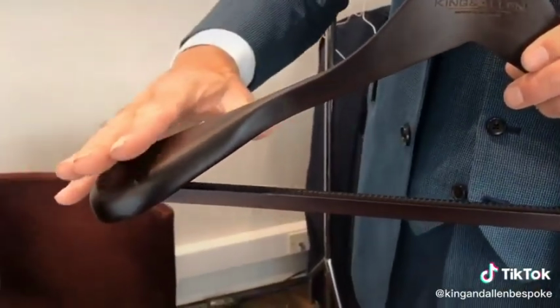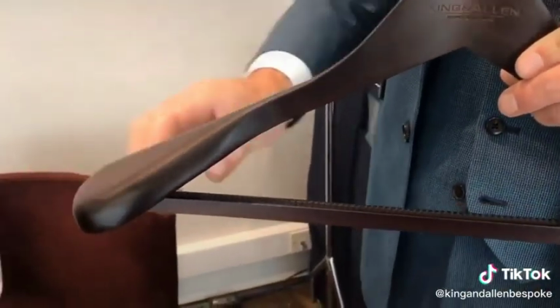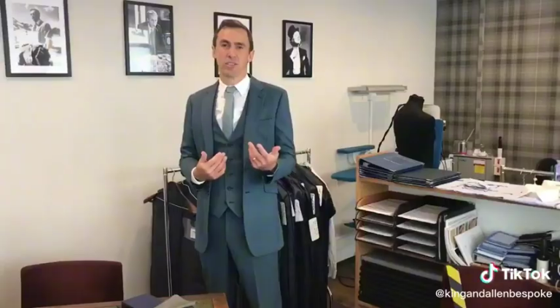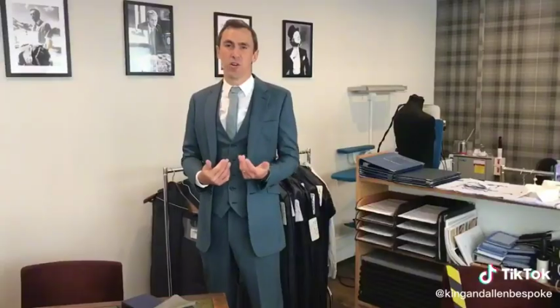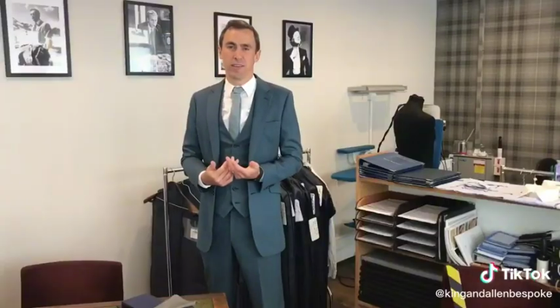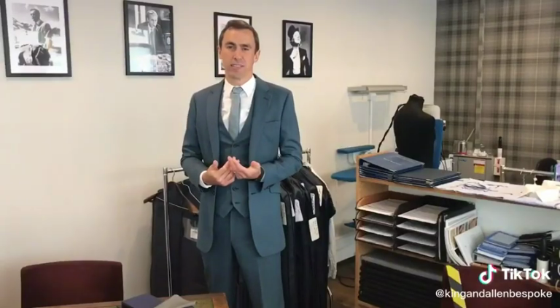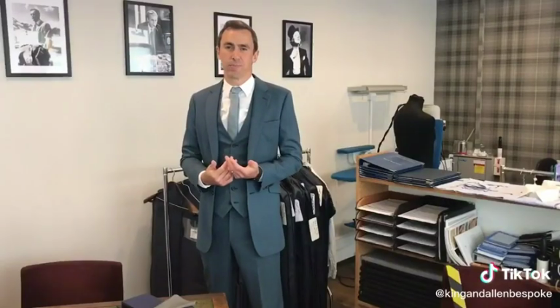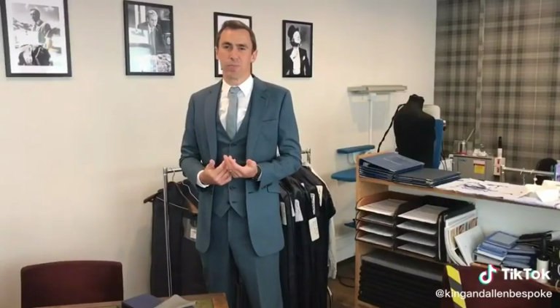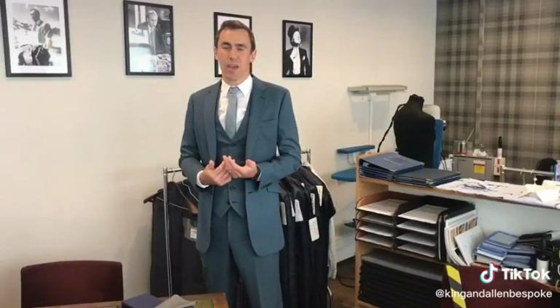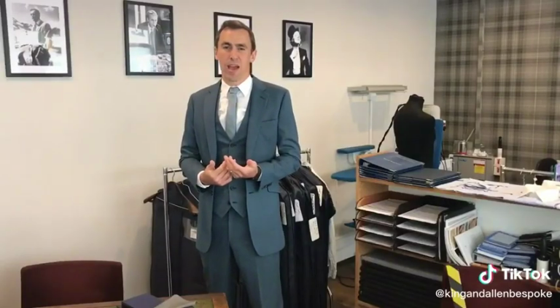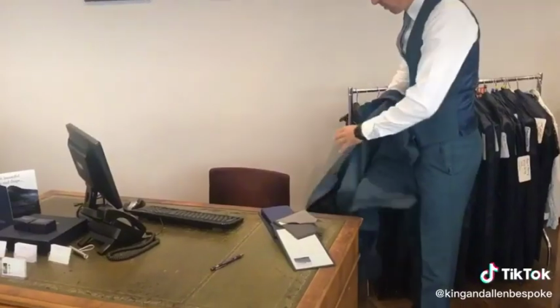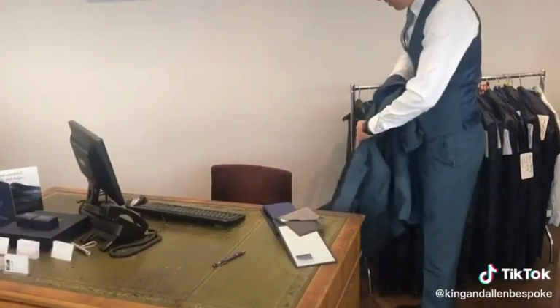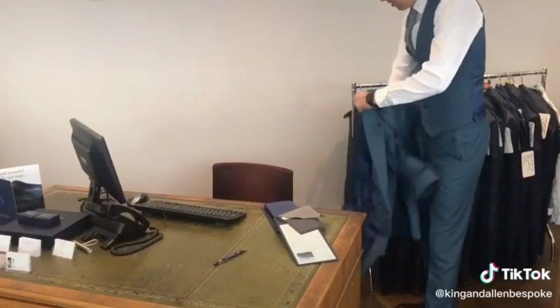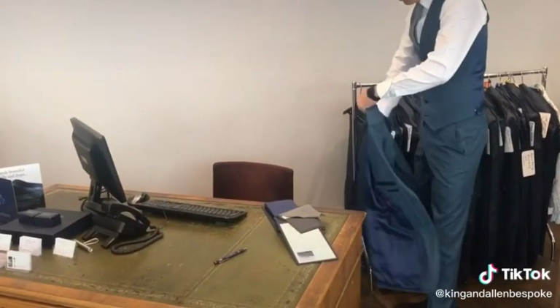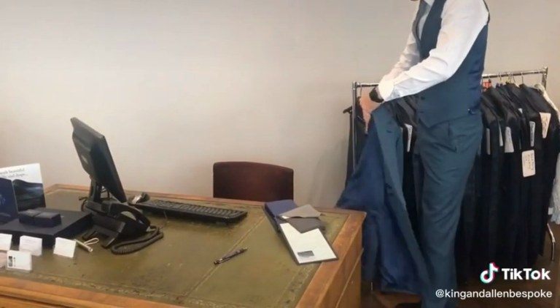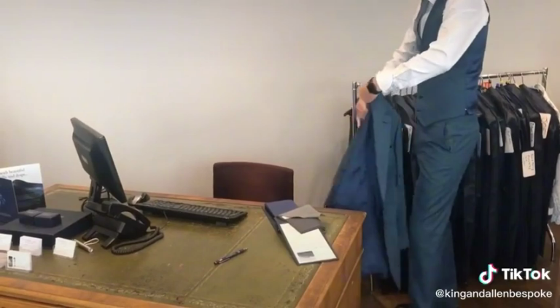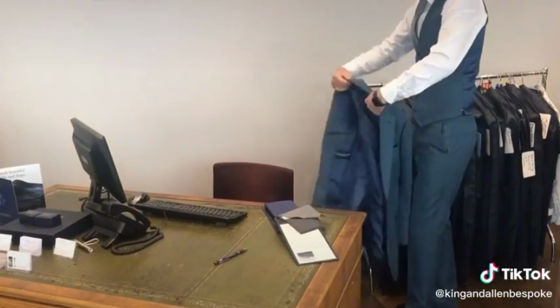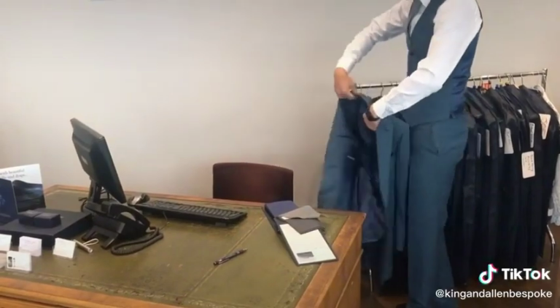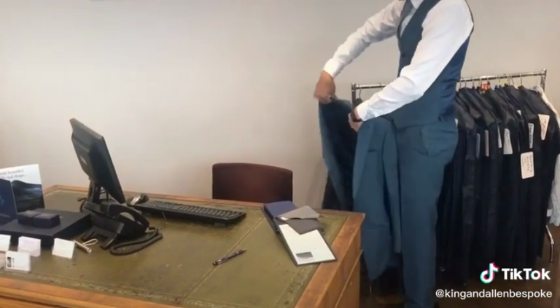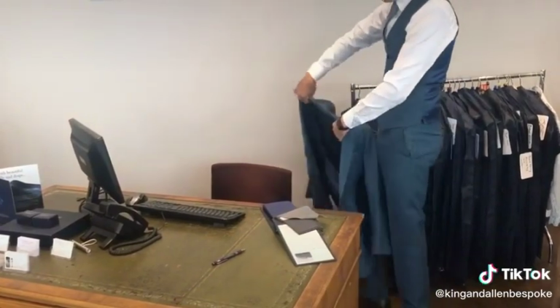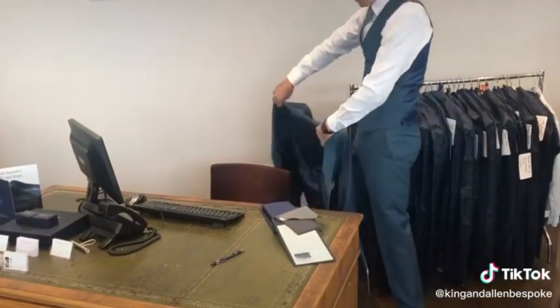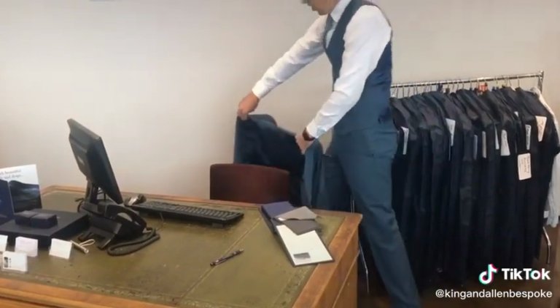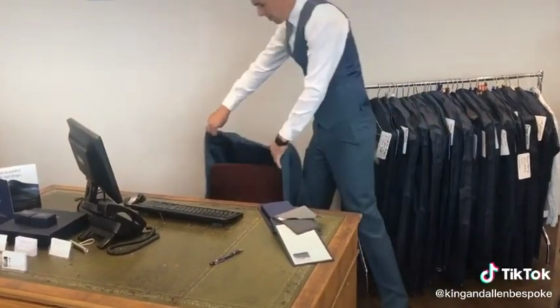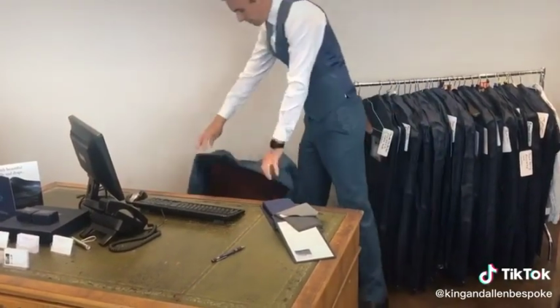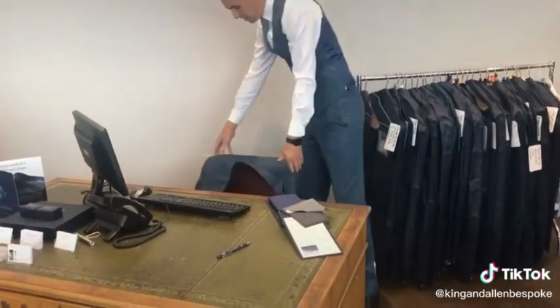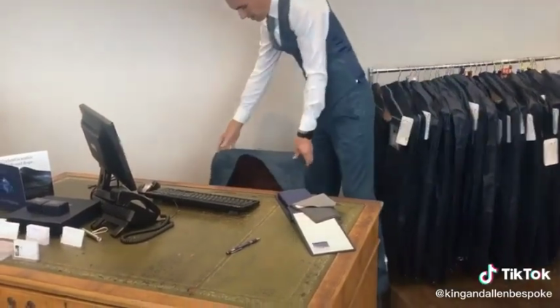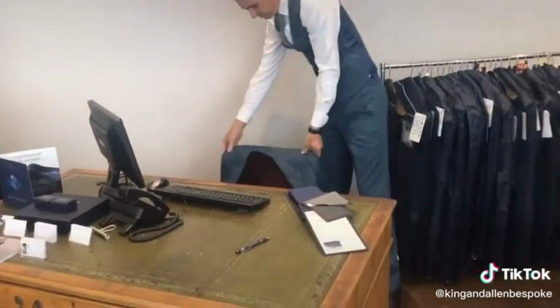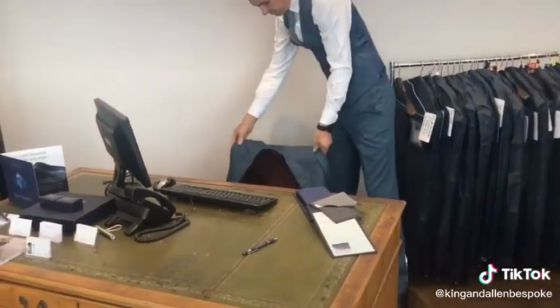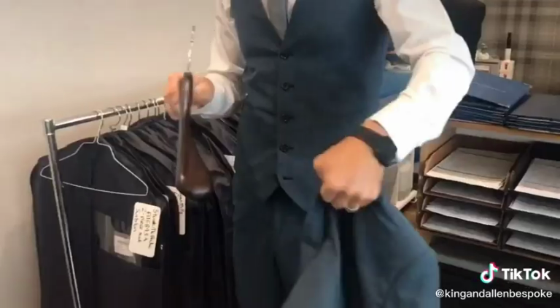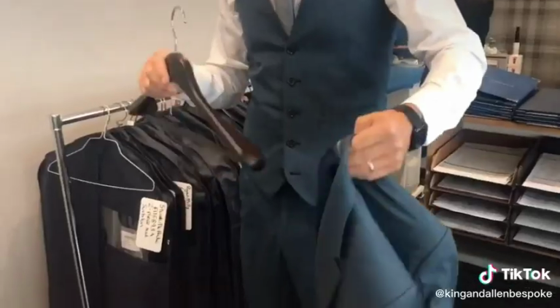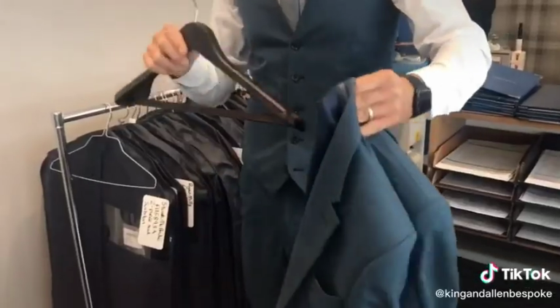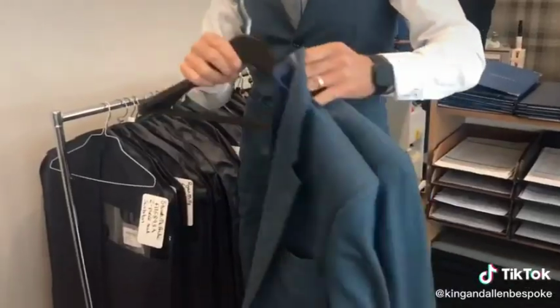When you get to your office, don't just take your jacket off and hang it on the back of the chair. What you should do is hang it on a proper hanger.